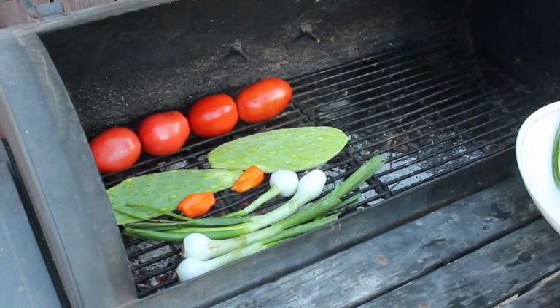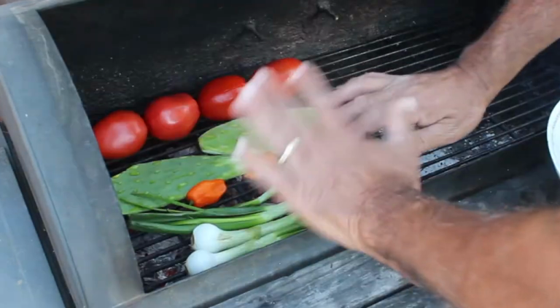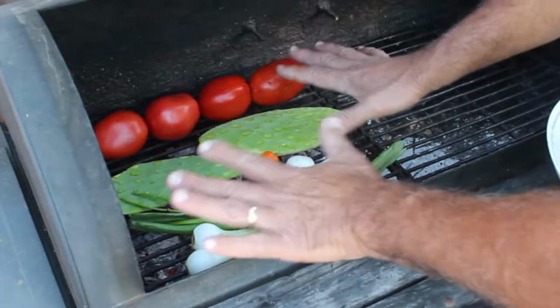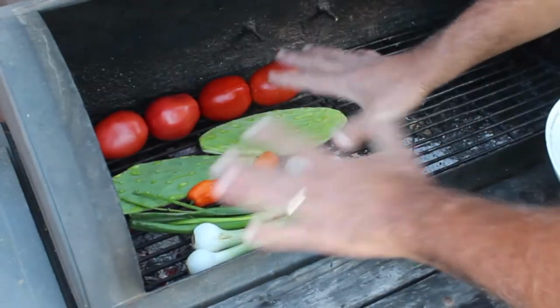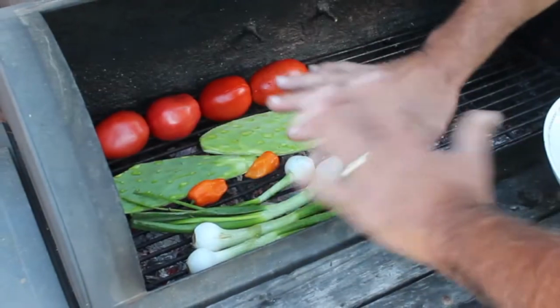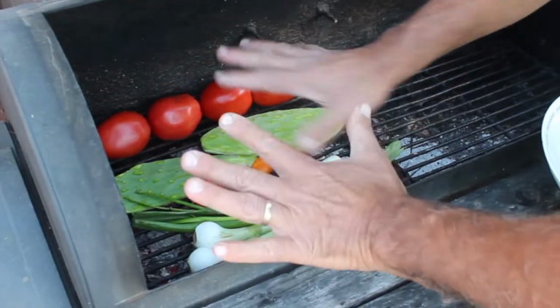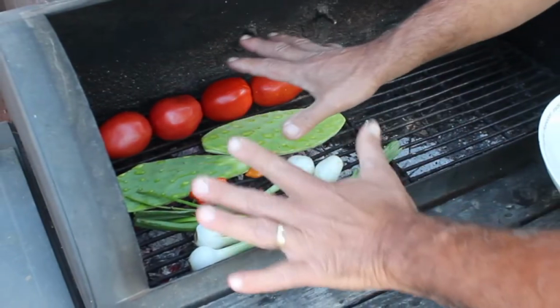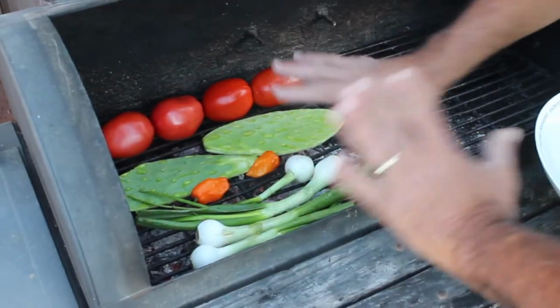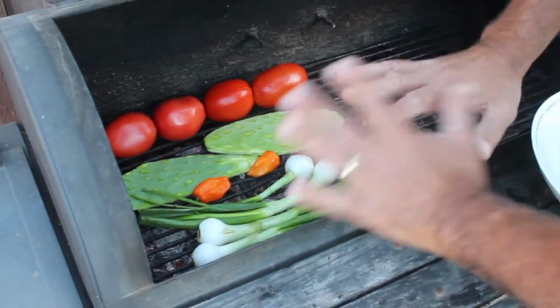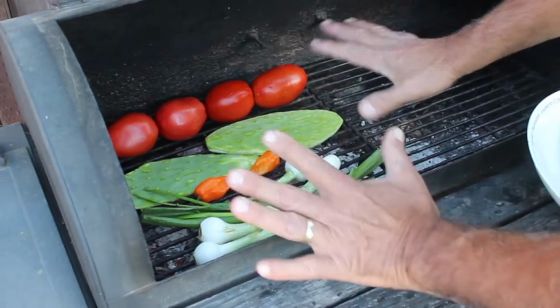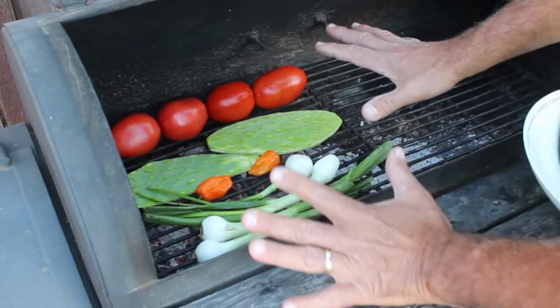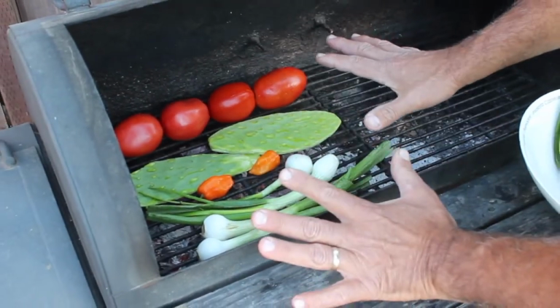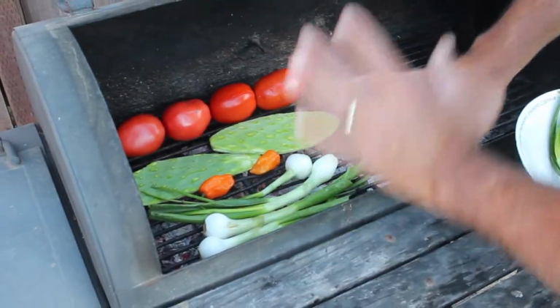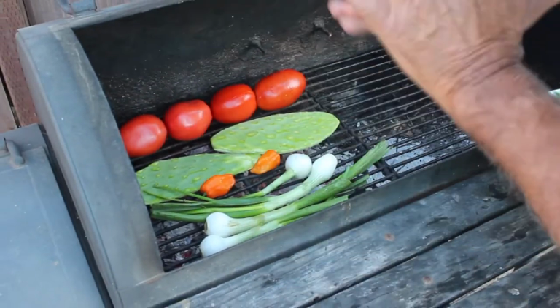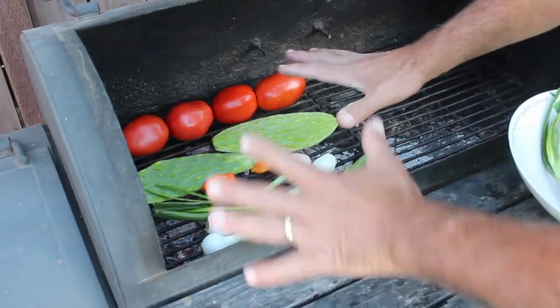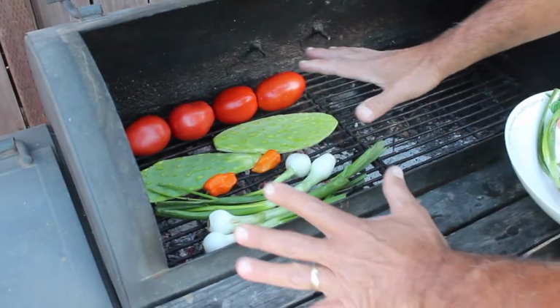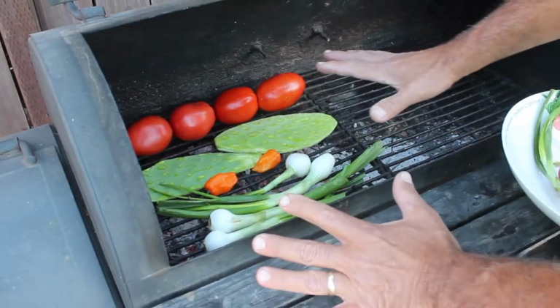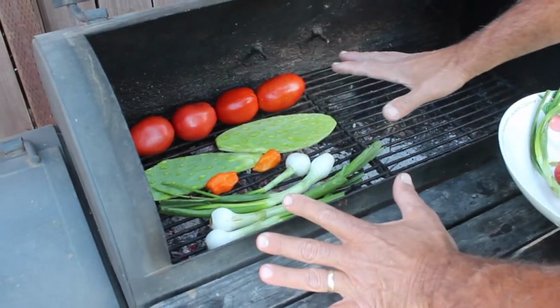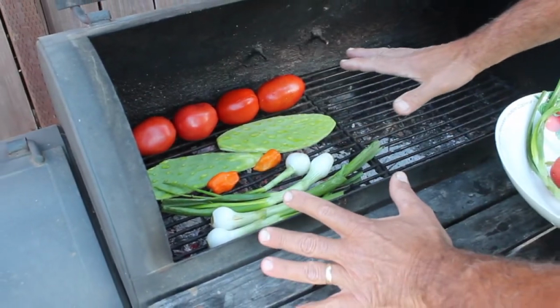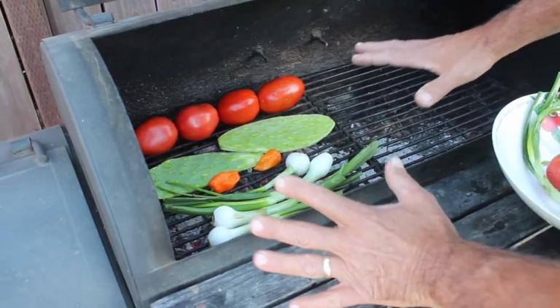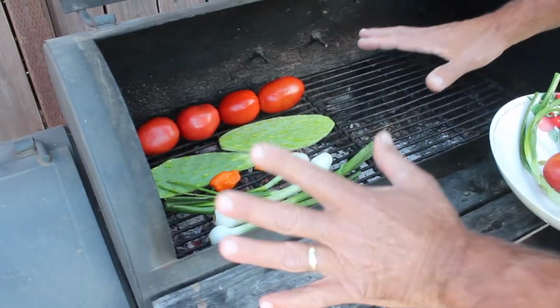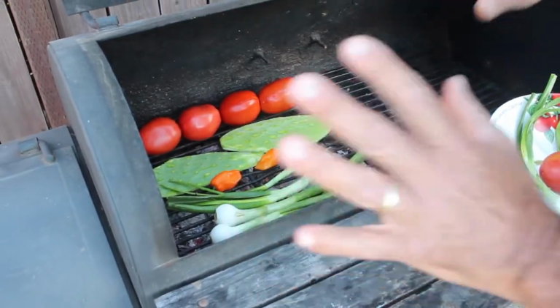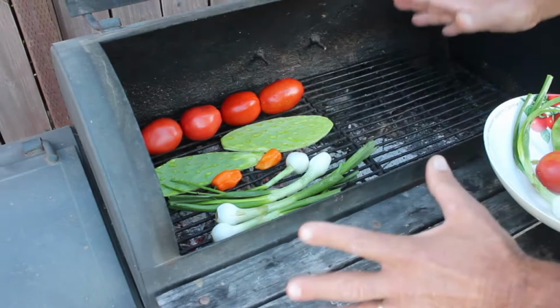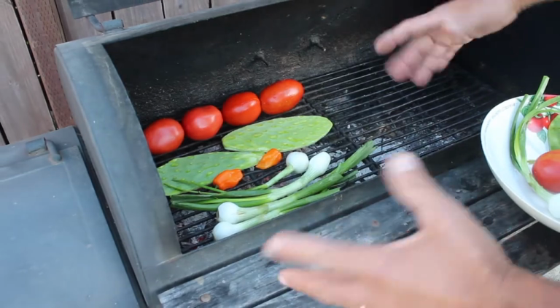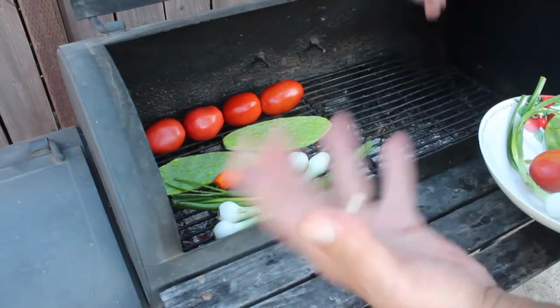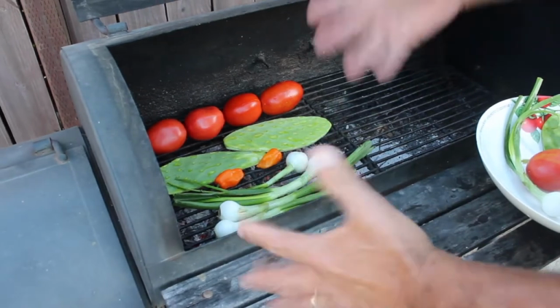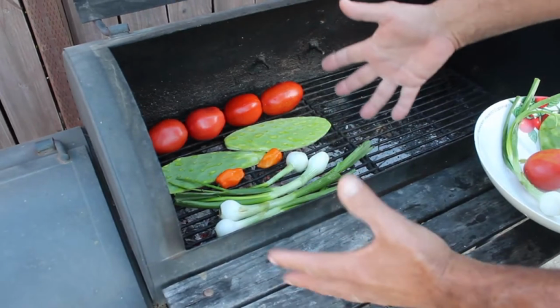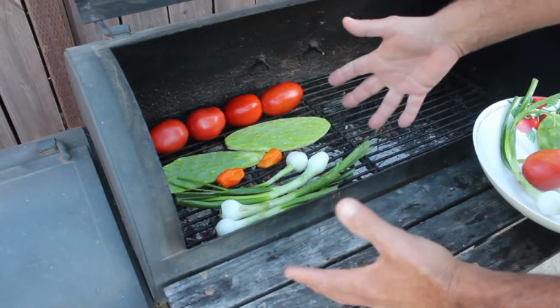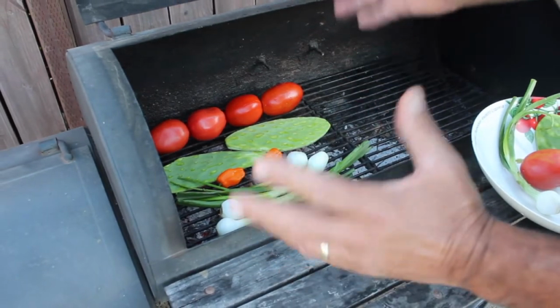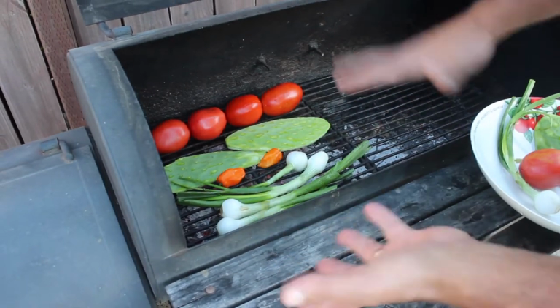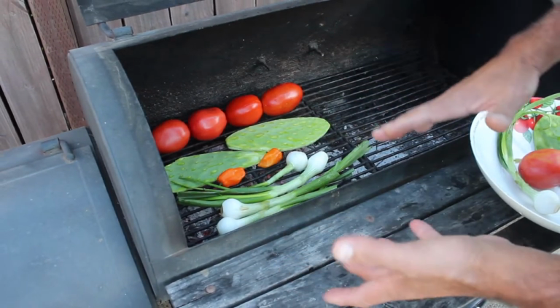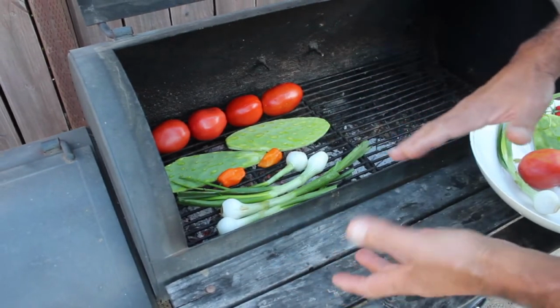There's no olive oil, no salt, nothing is required at this stage. Everything is going to be added when we chop everything up and put it in the bowl.